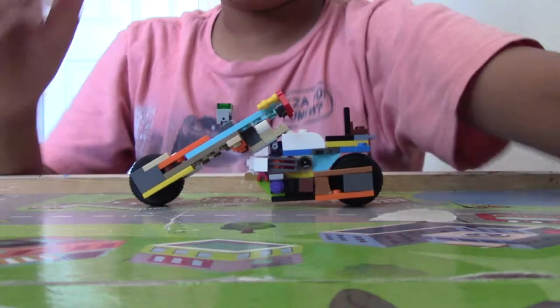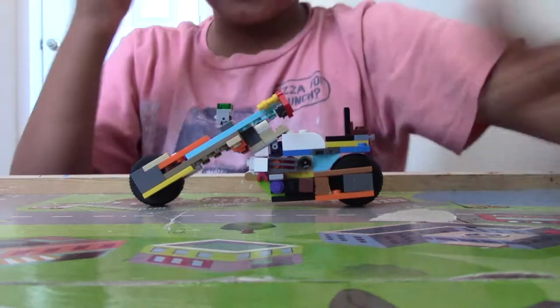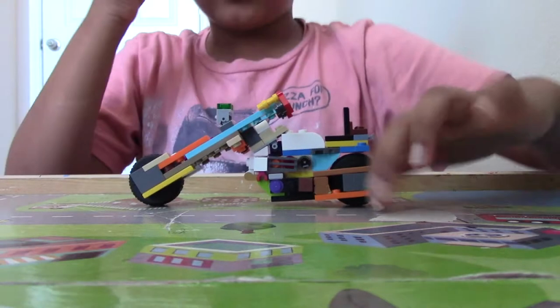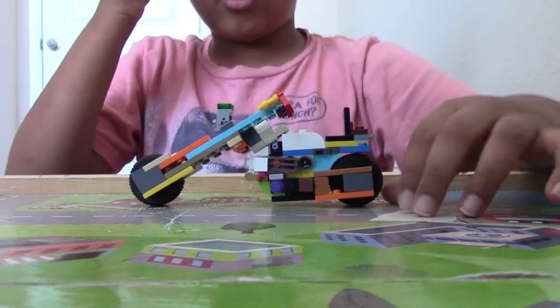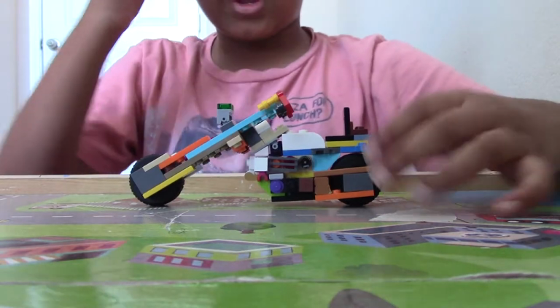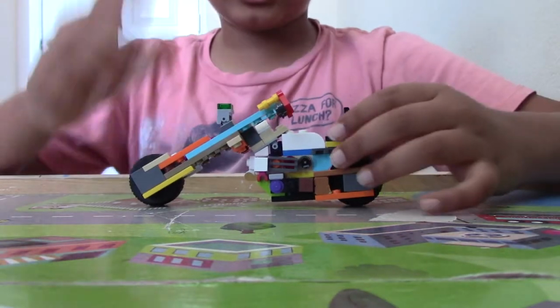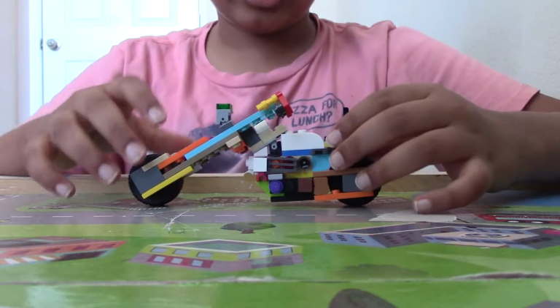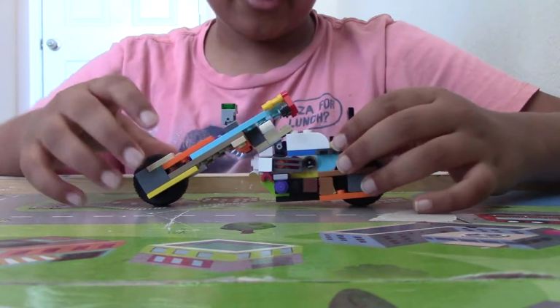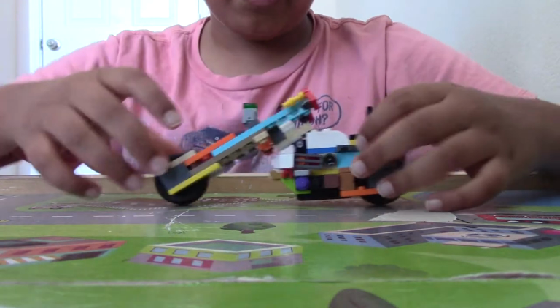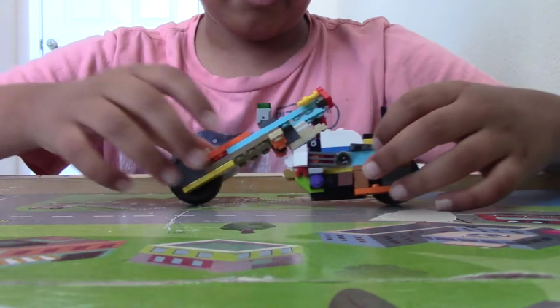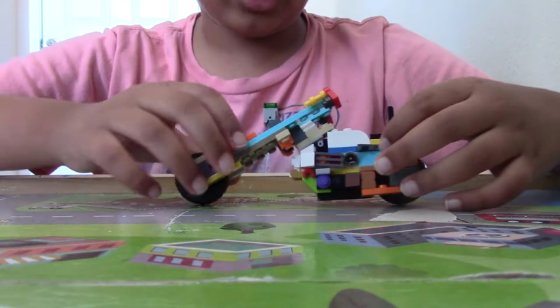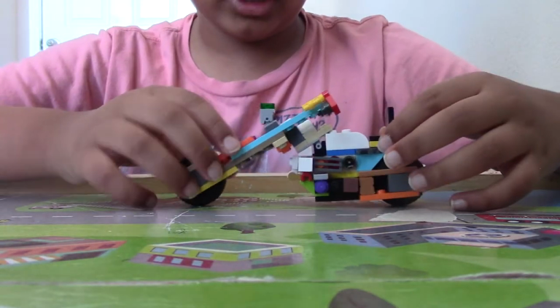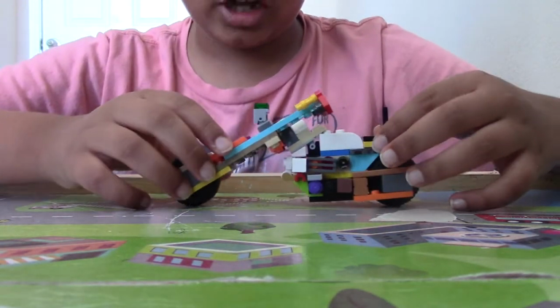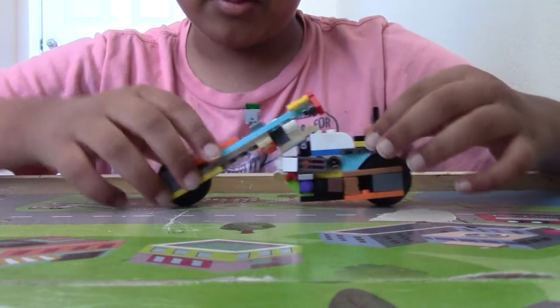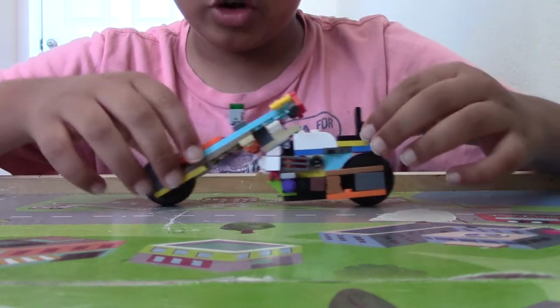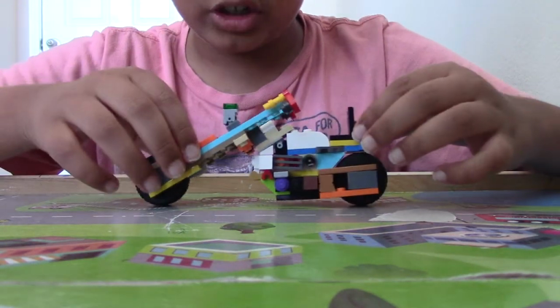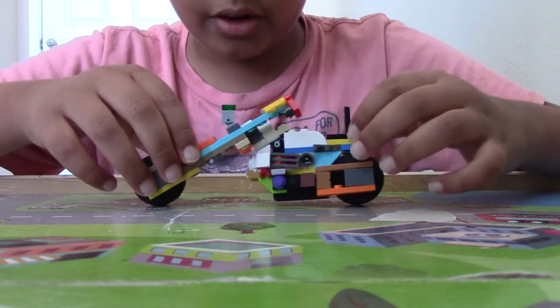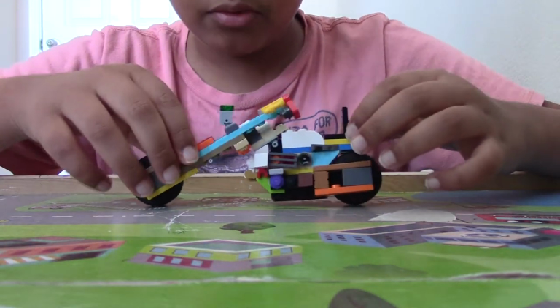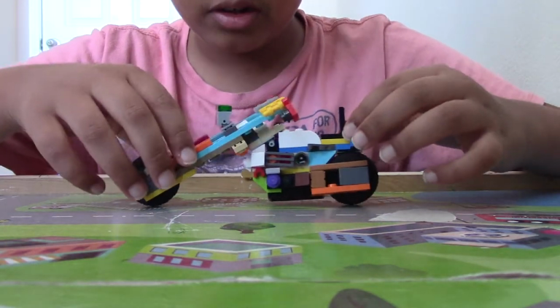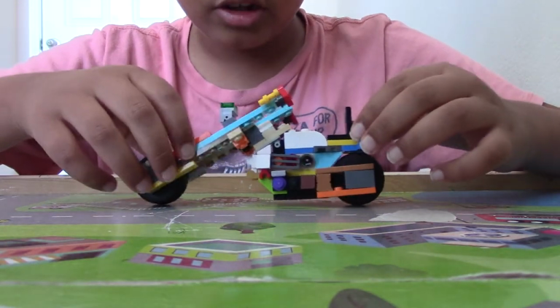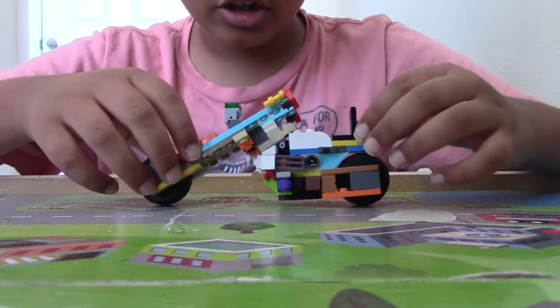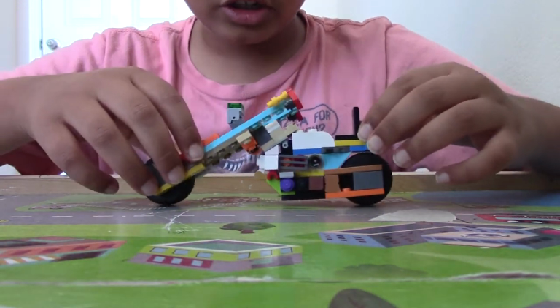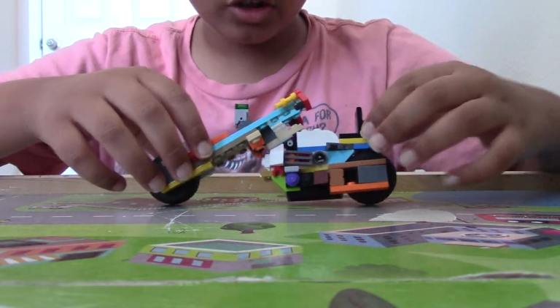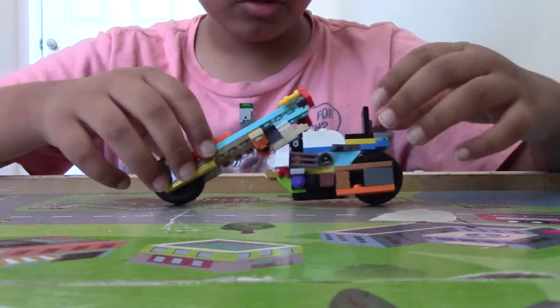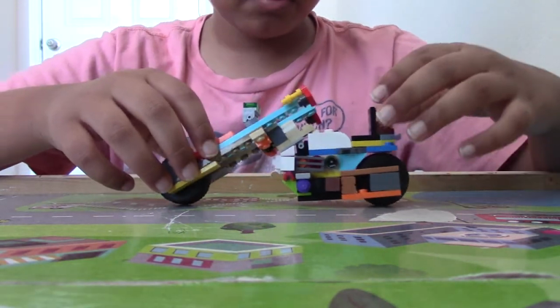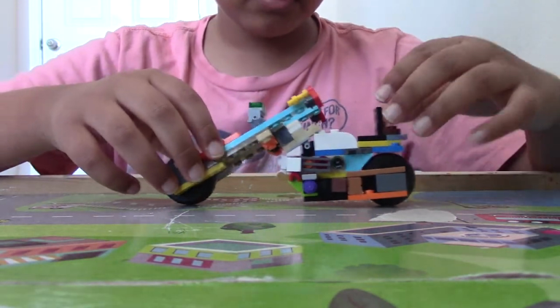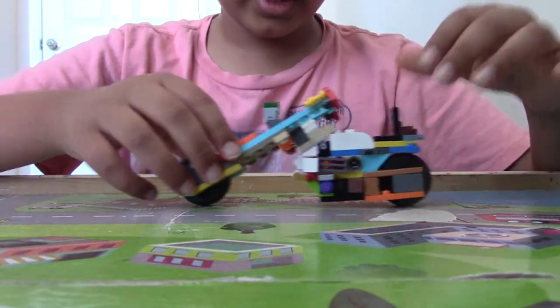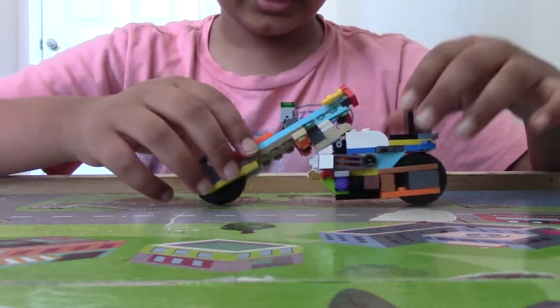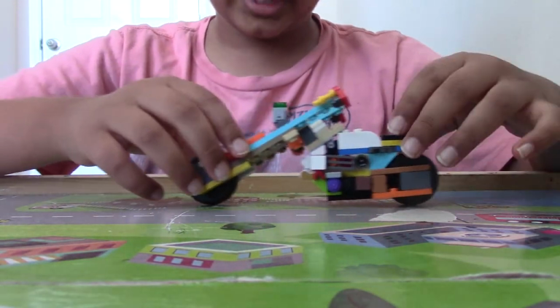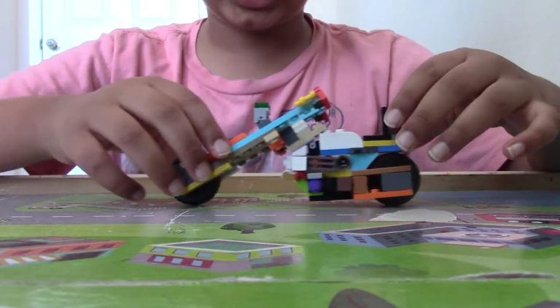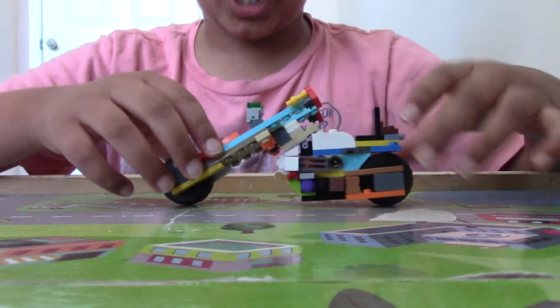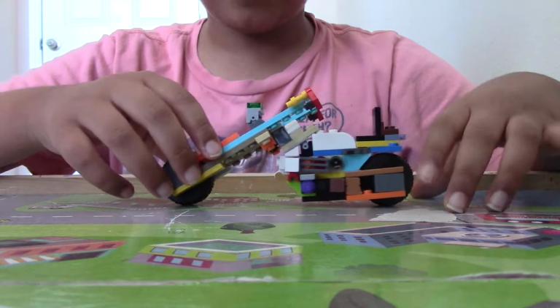Hello guys, today we'll be building this little motorcycle. It's a chopper.